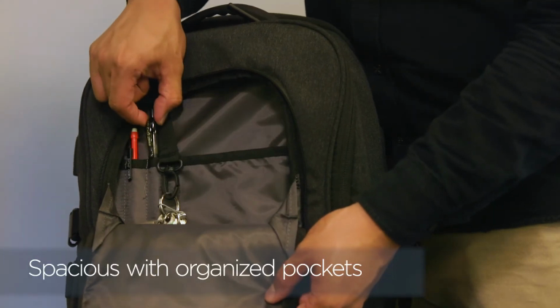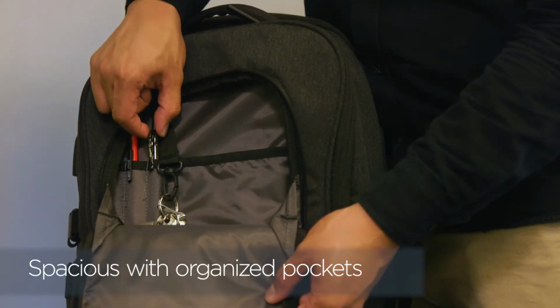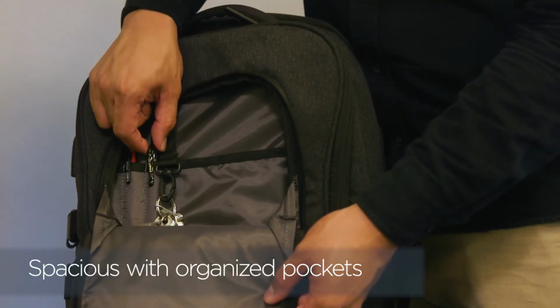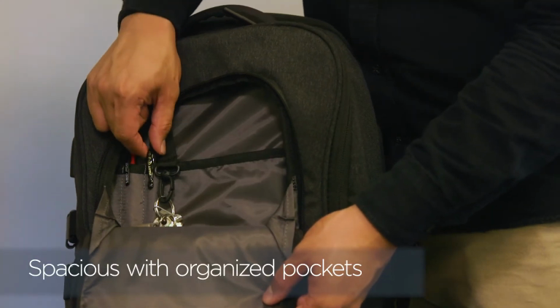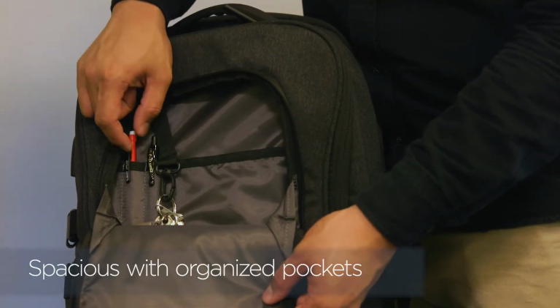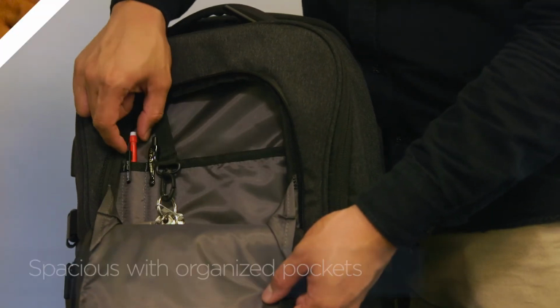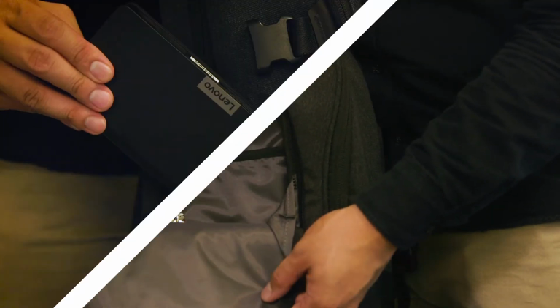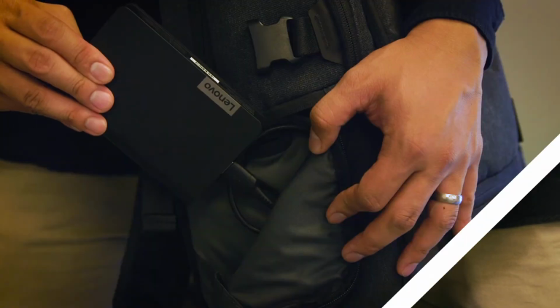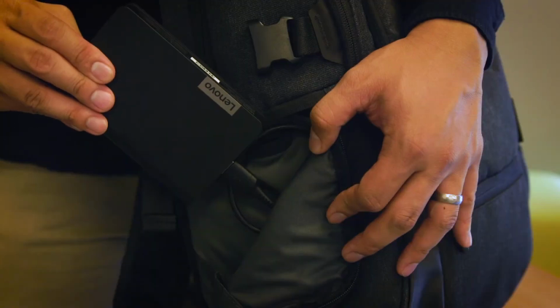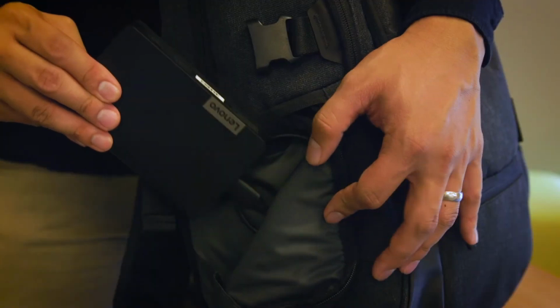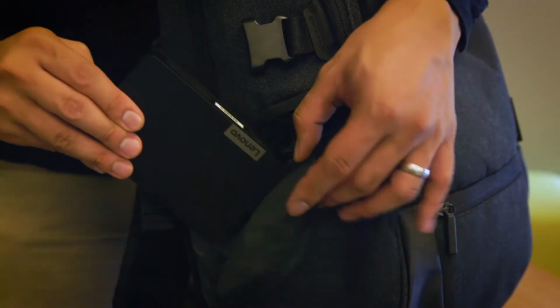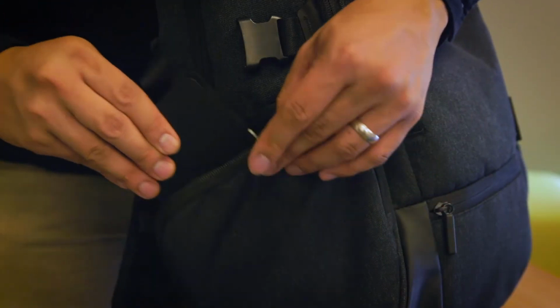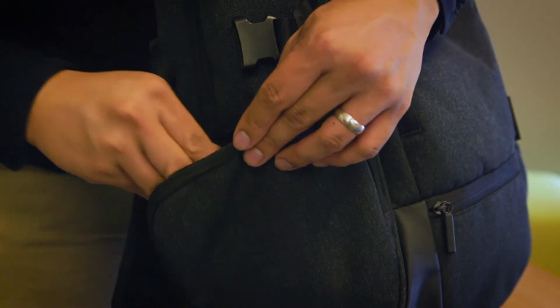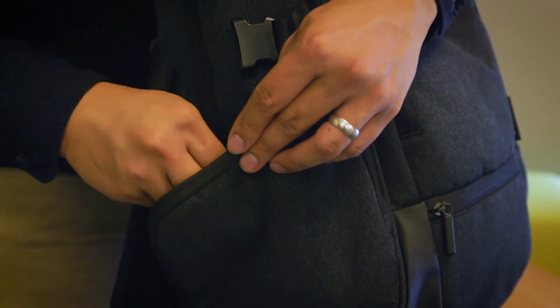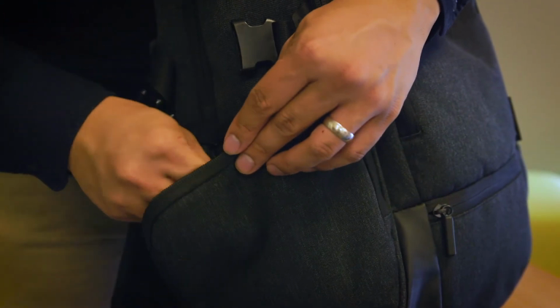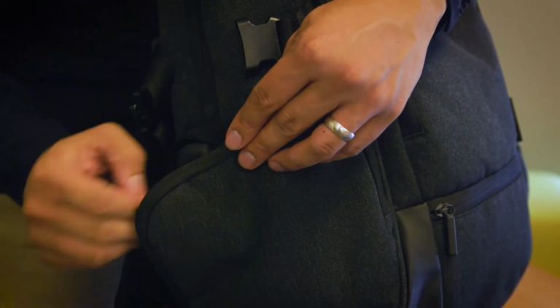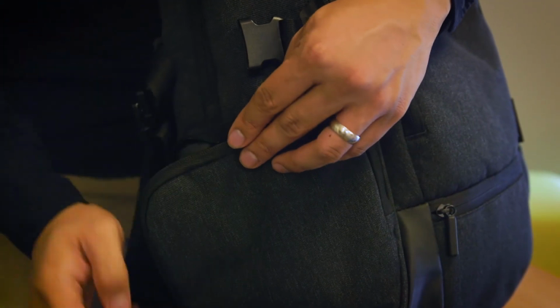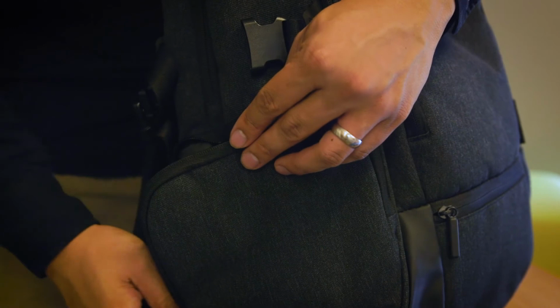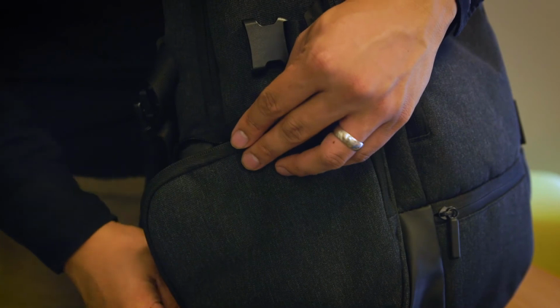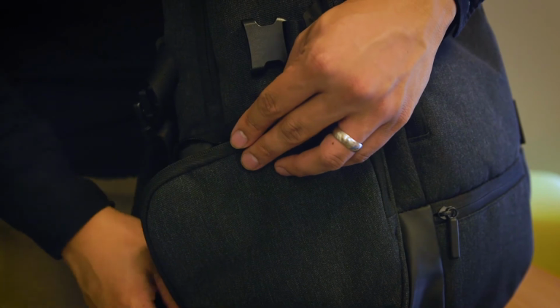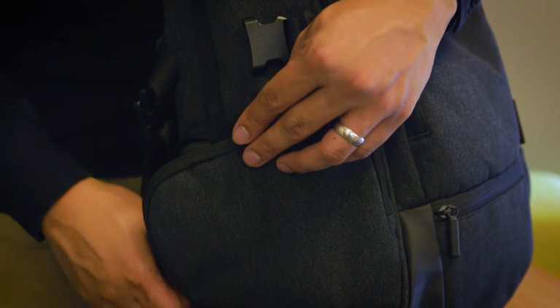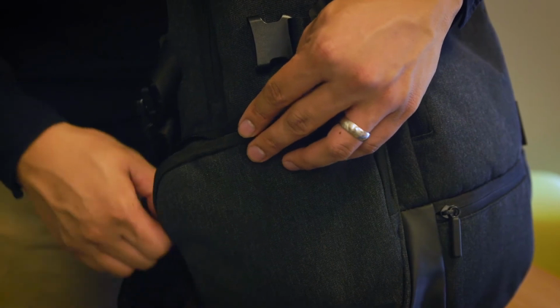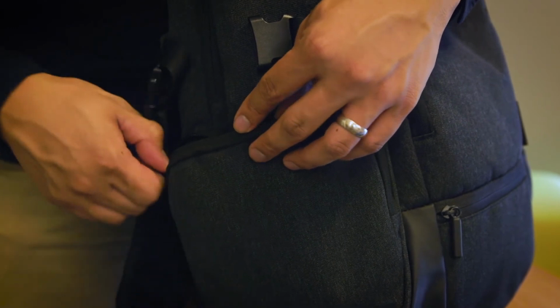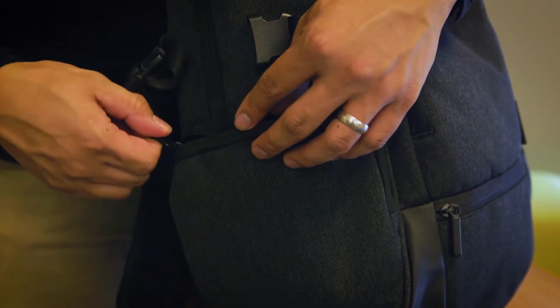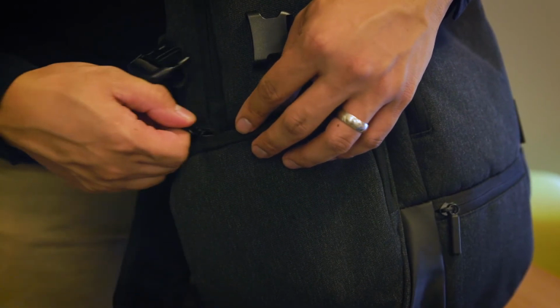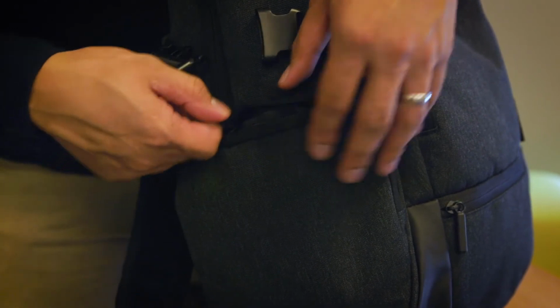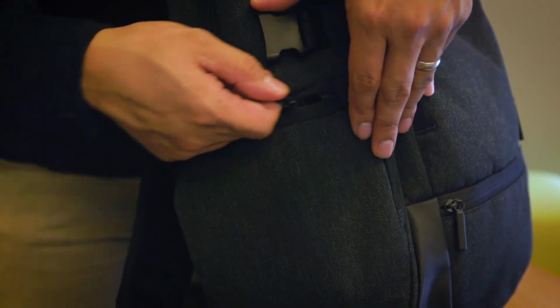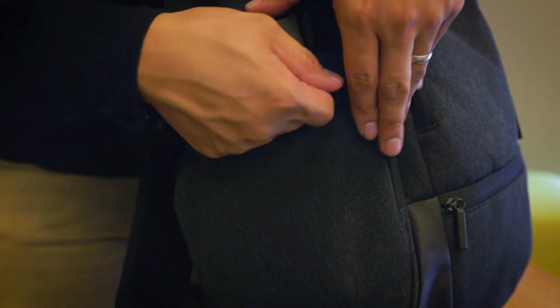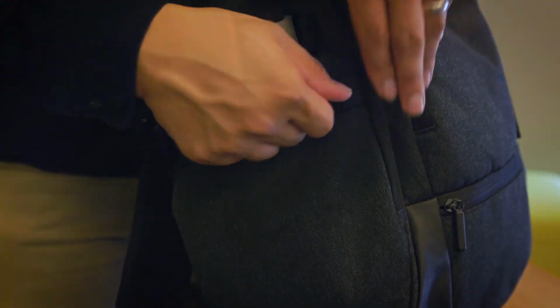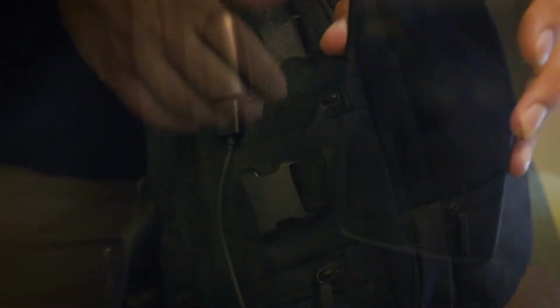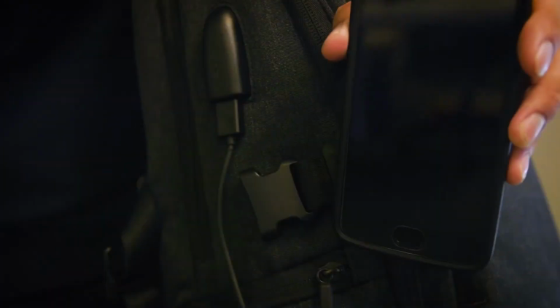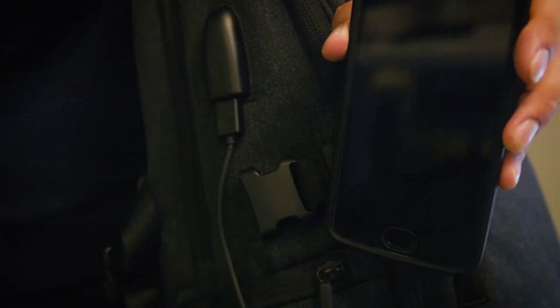Finally, there's a built-in USB port so you can charge your phone, camera, tablet — whatever you need while you're on the go.